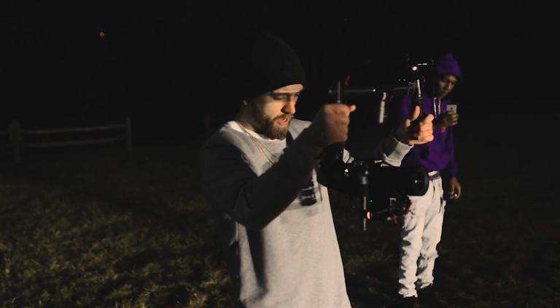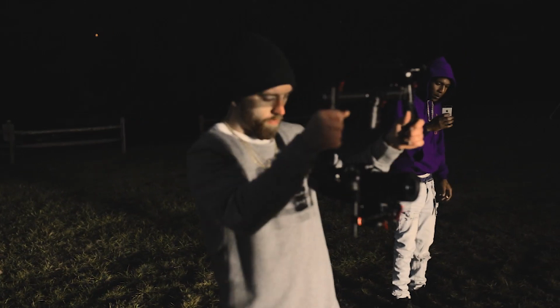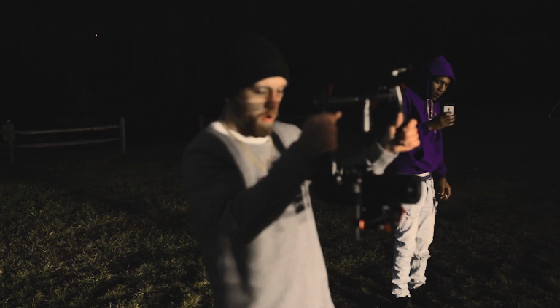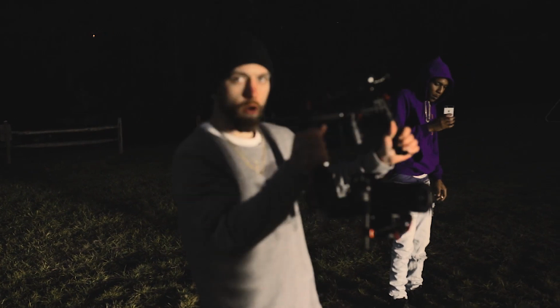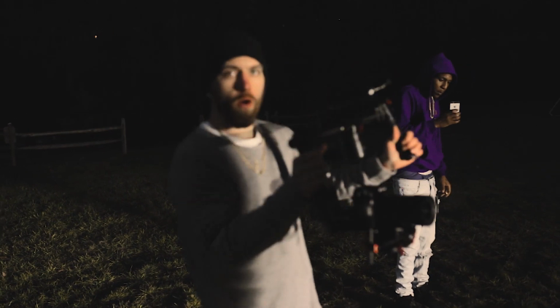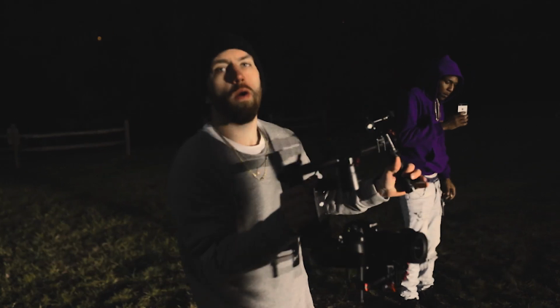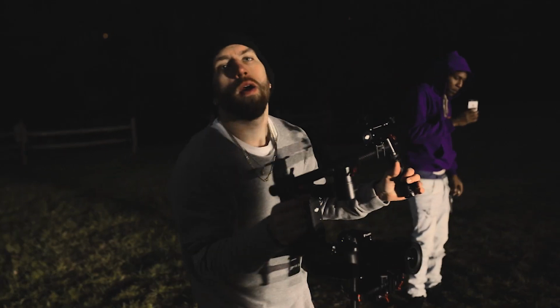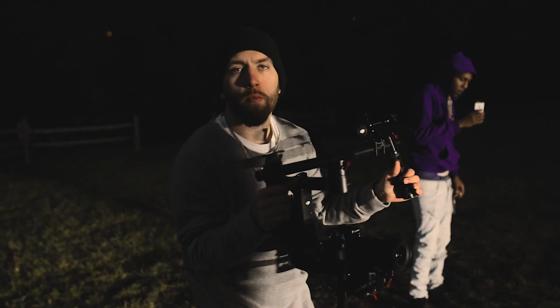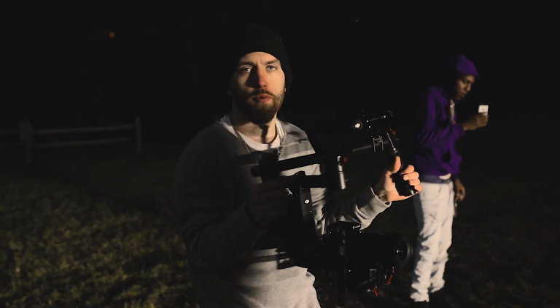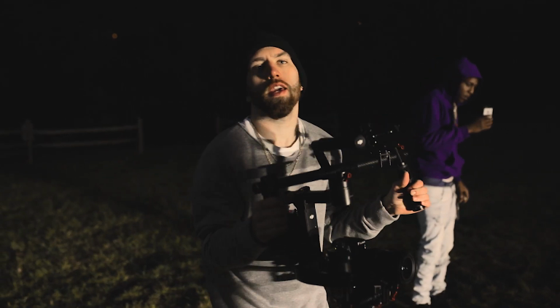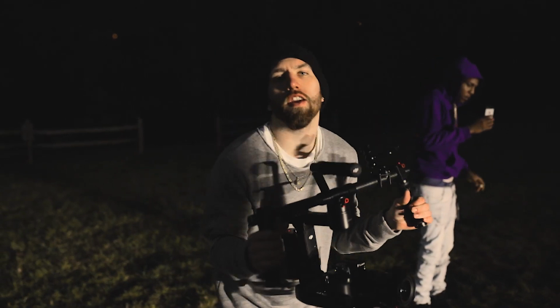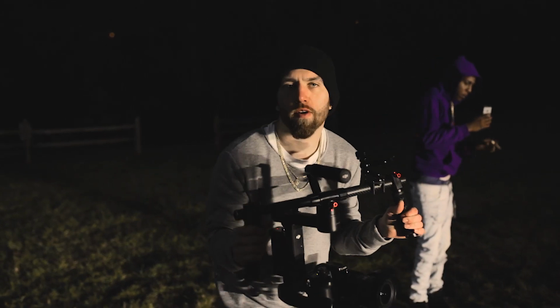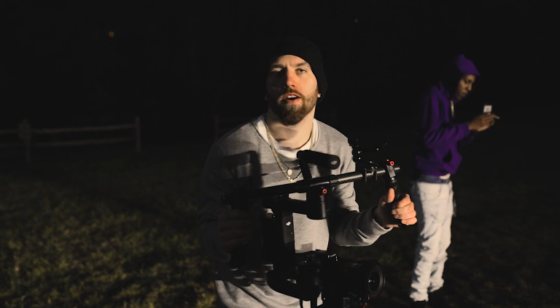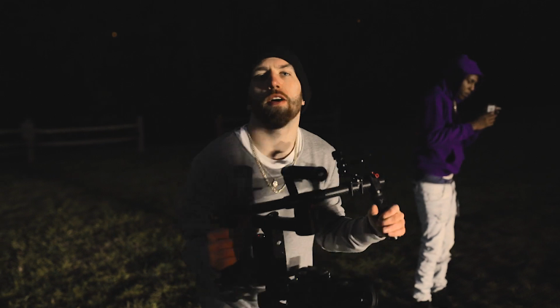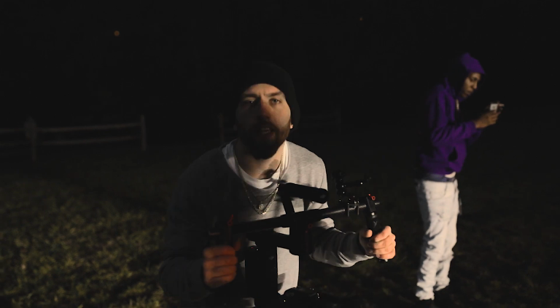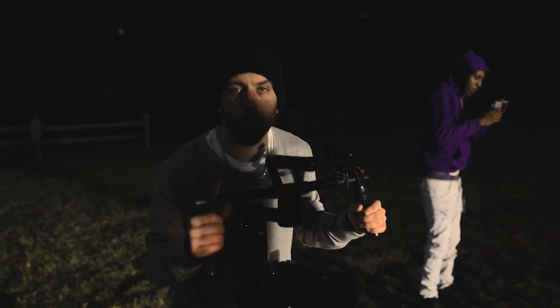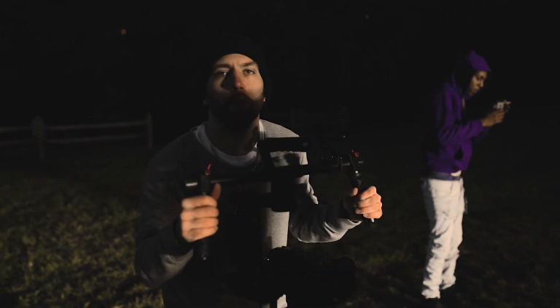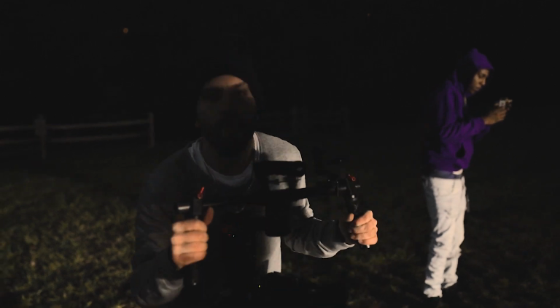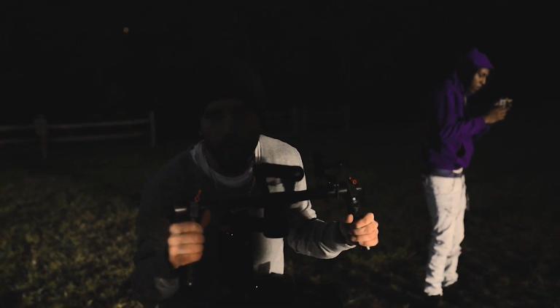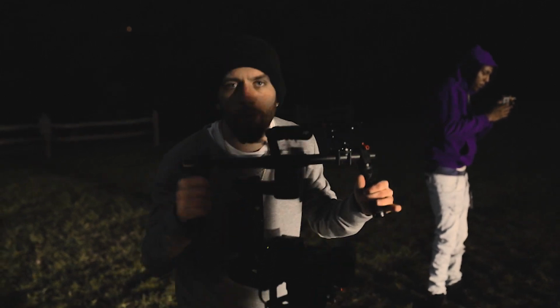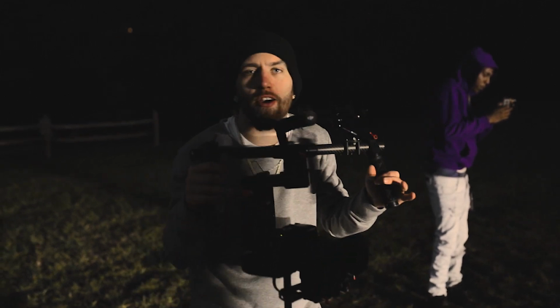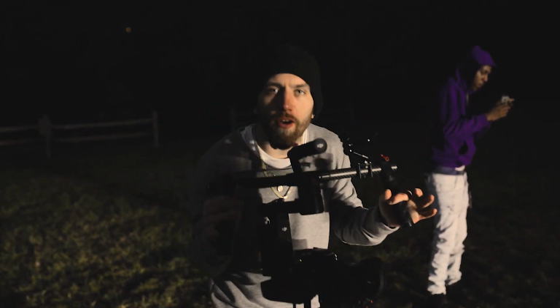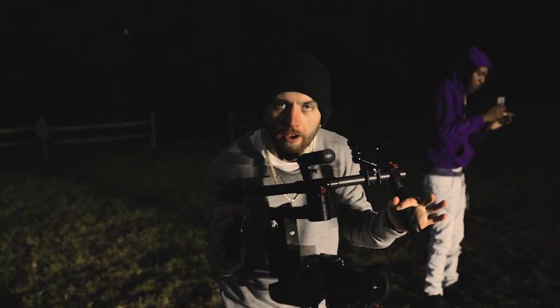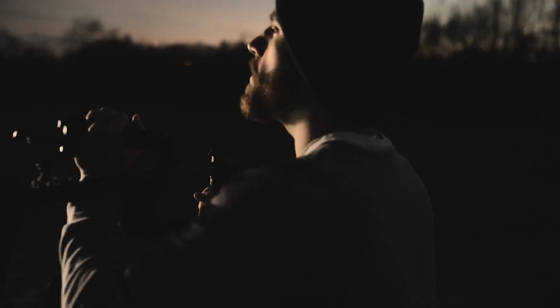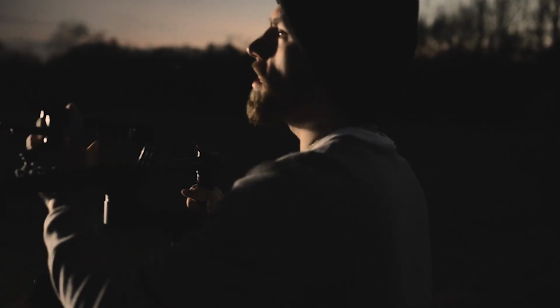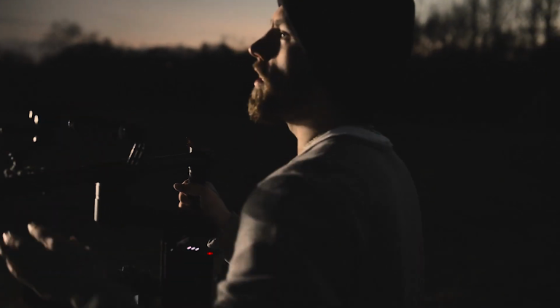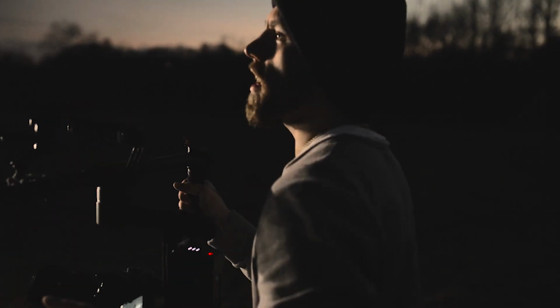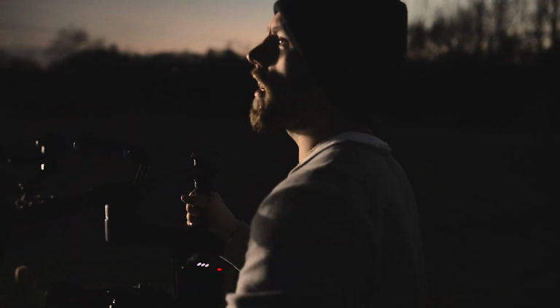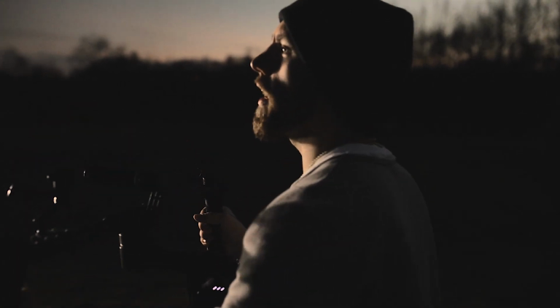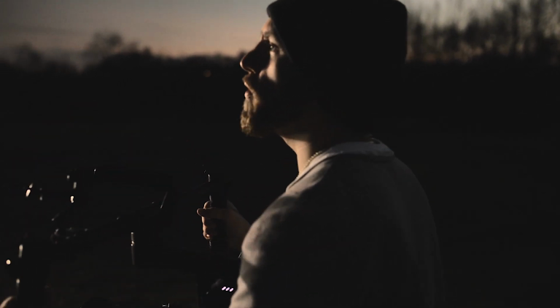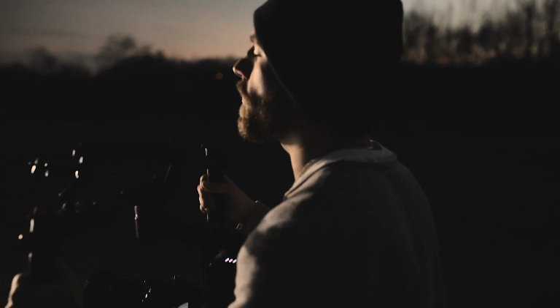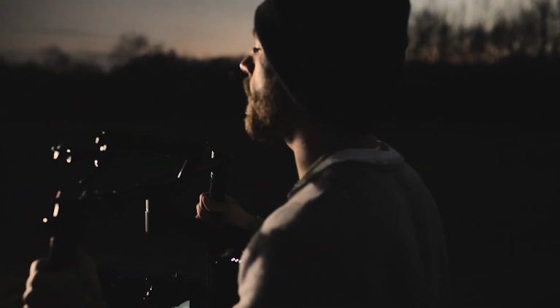B-Roll, B-Roll, get the B-Roll. We're chilling, just kind of moving around.